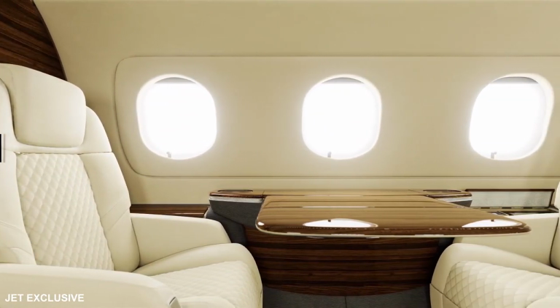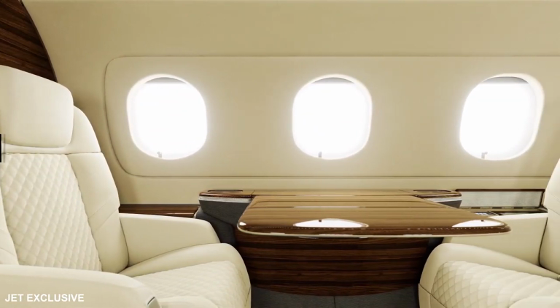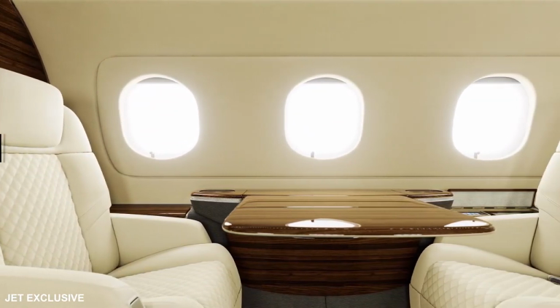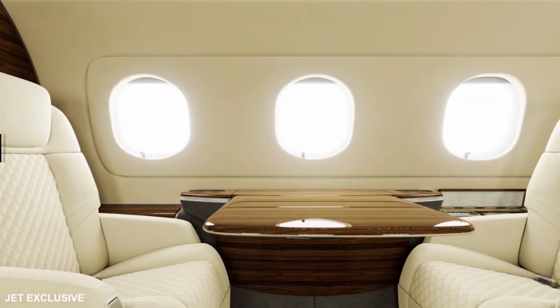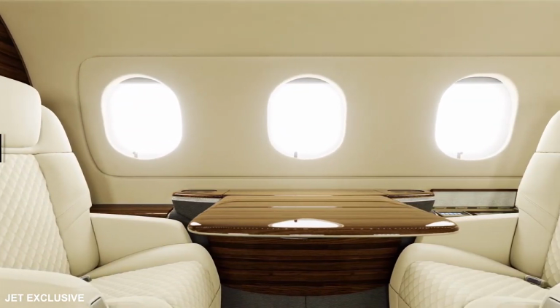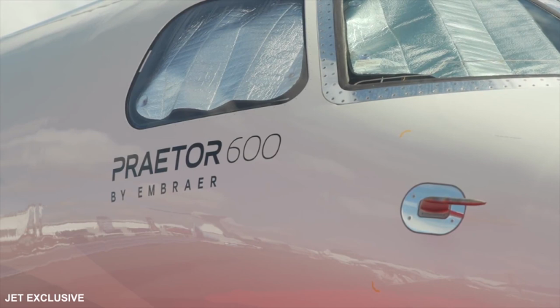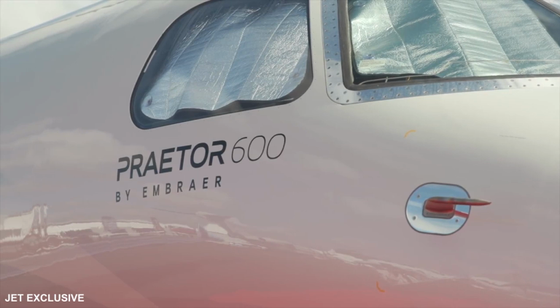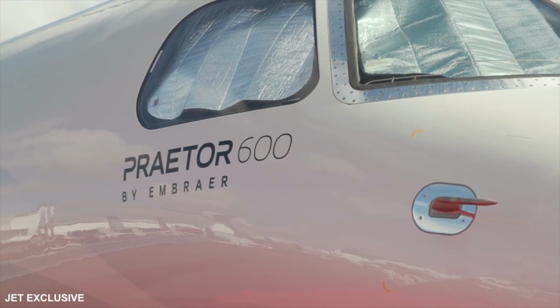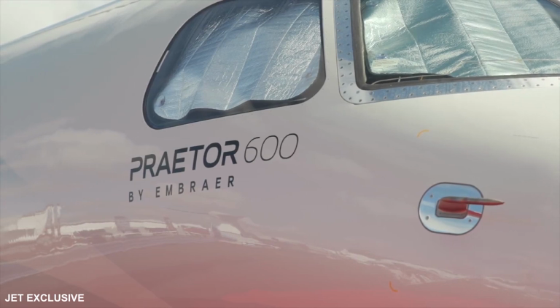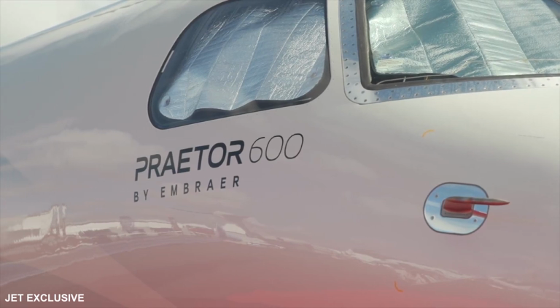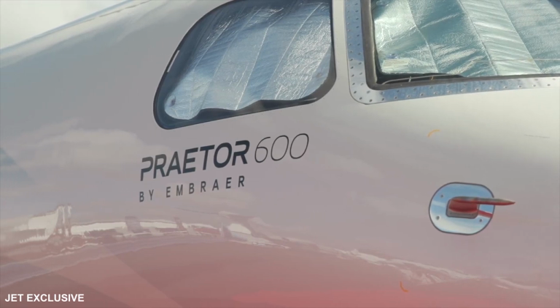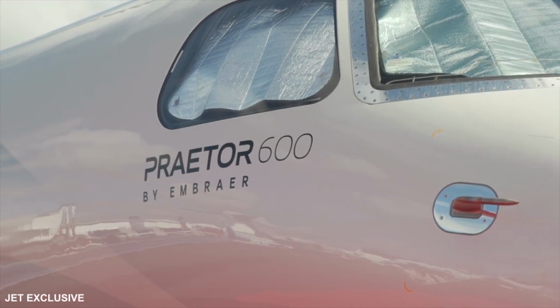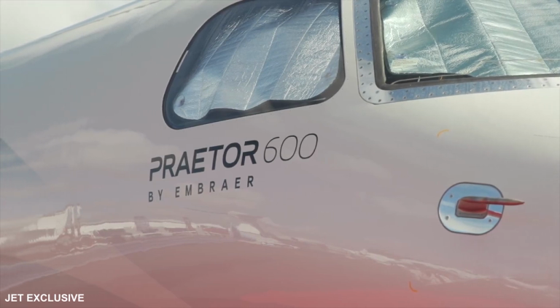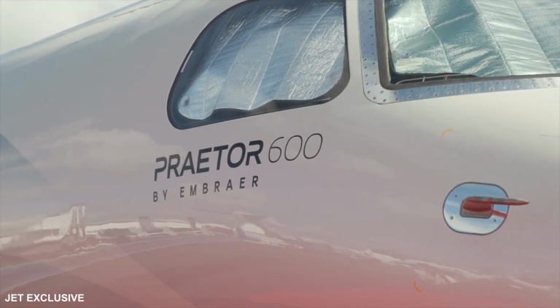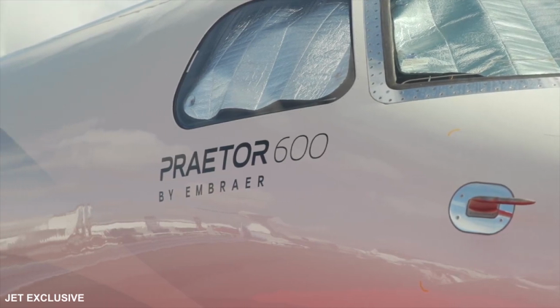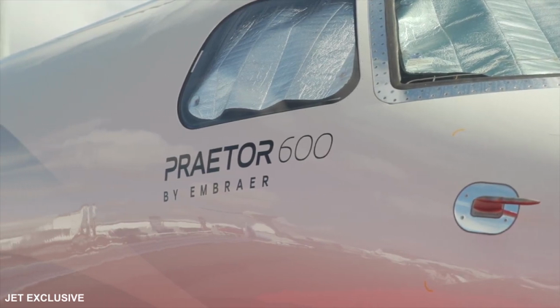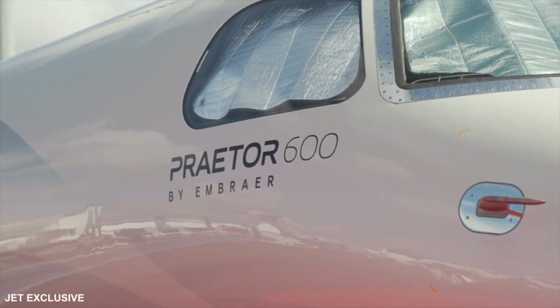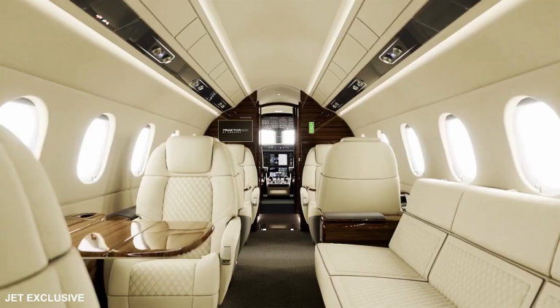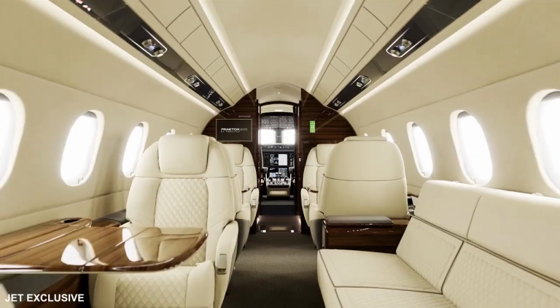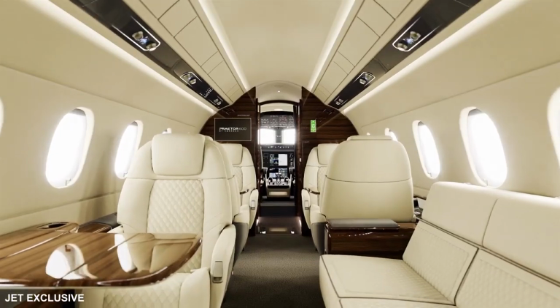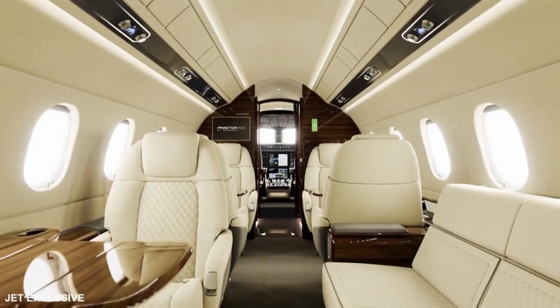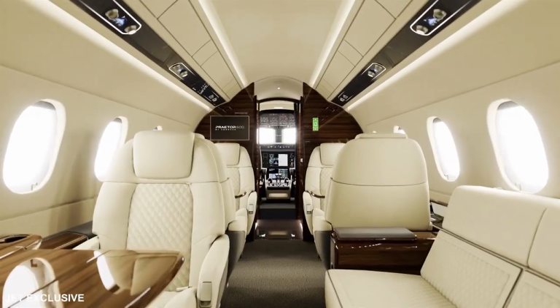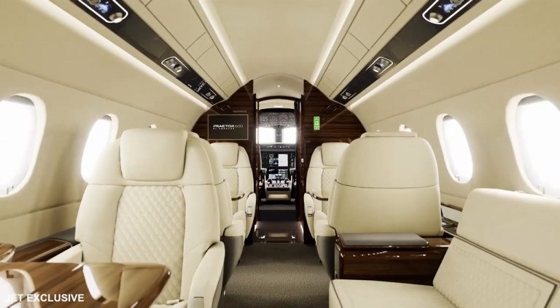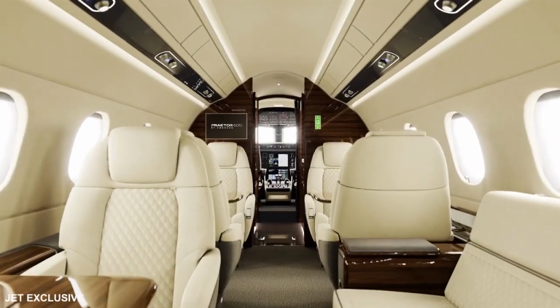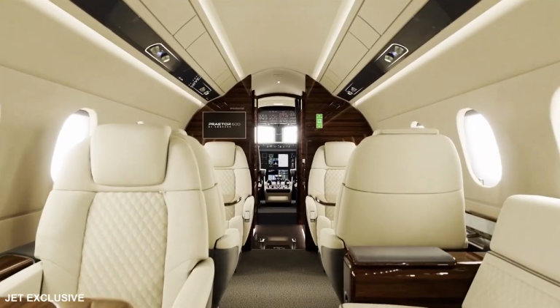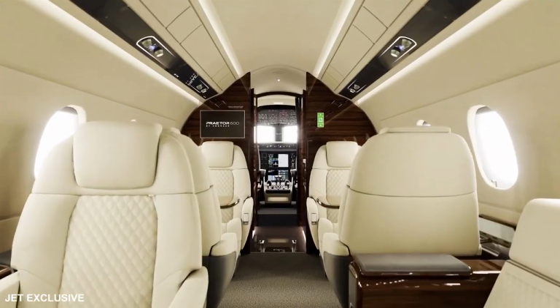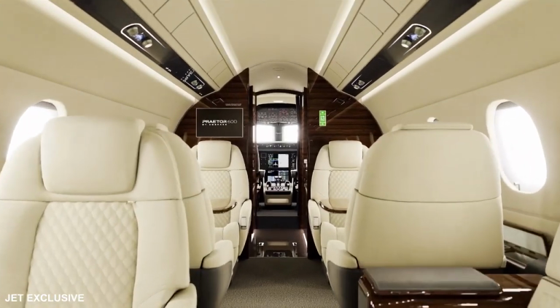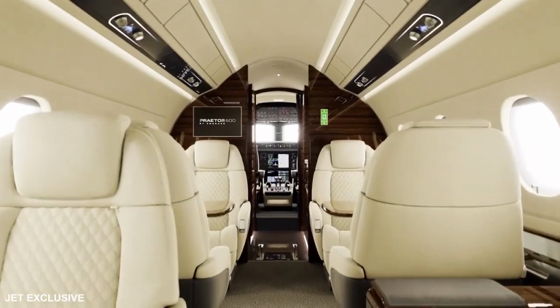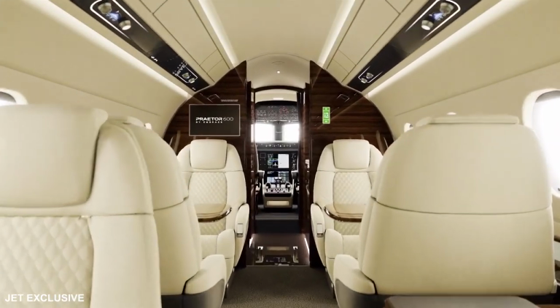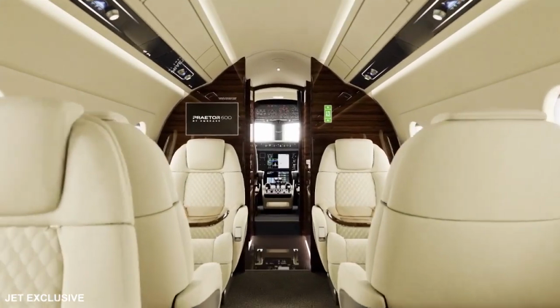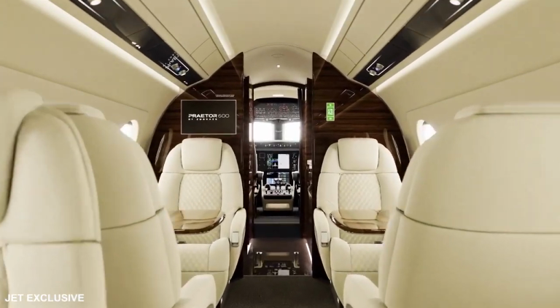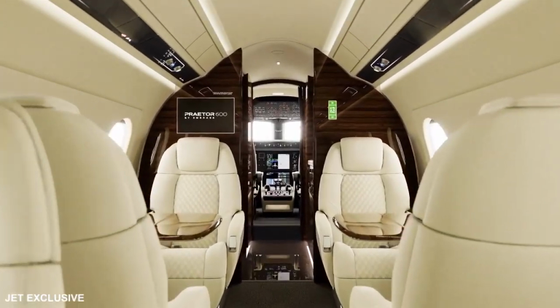Compared with the Legacy 500, the Praetor 600 looks better, feels better, and goes farther.